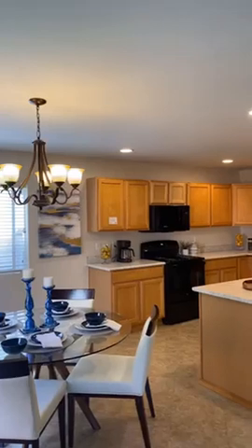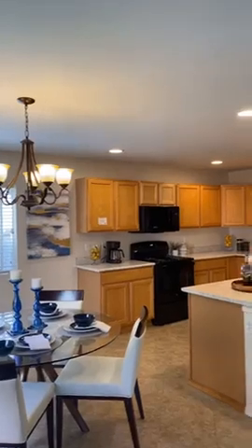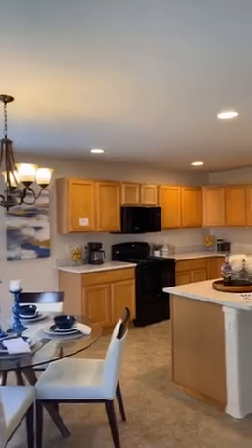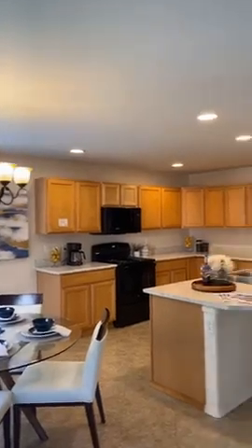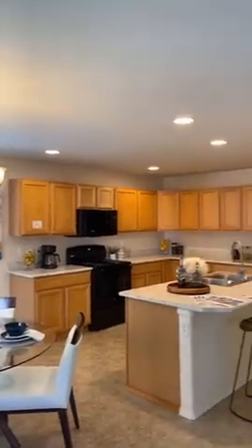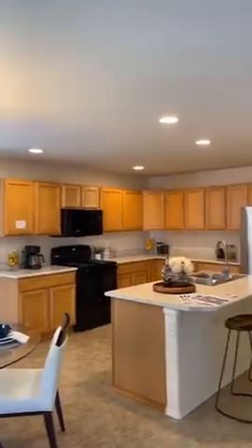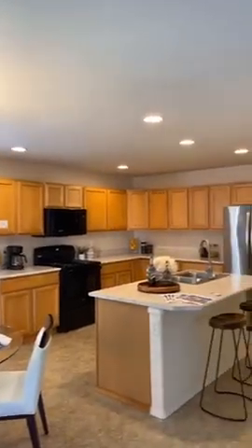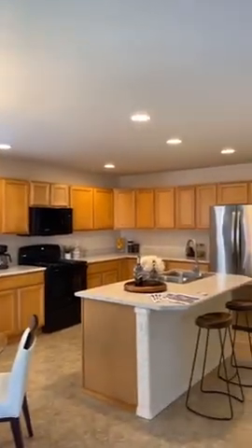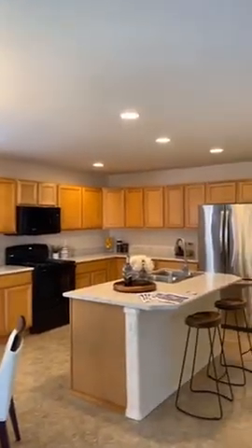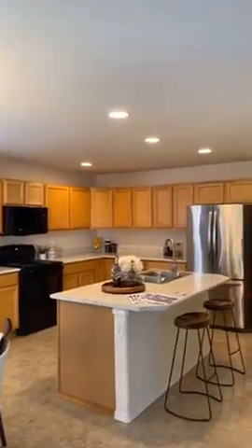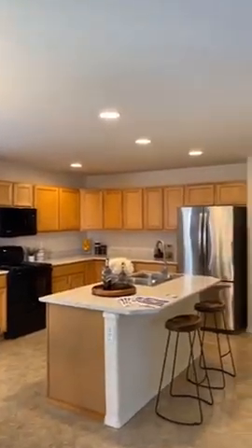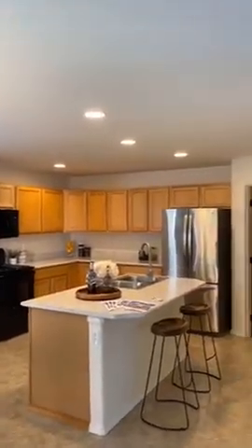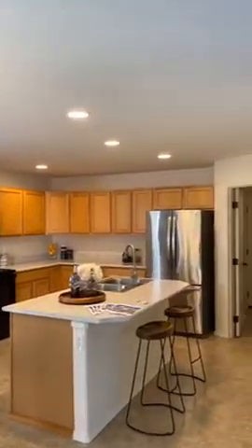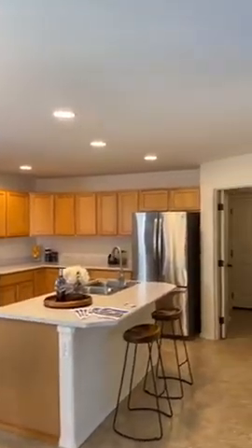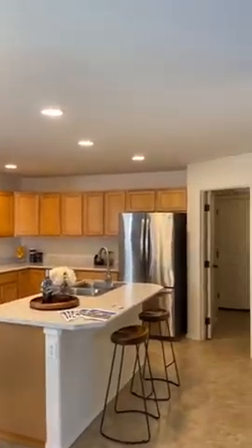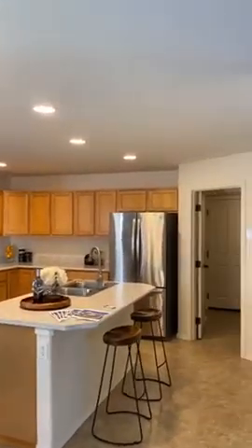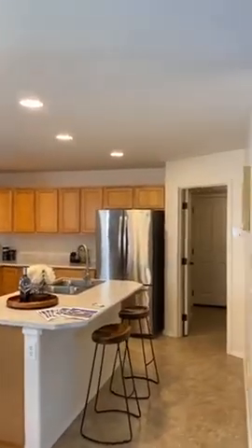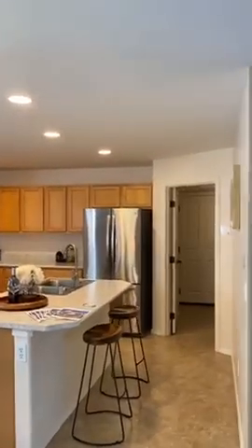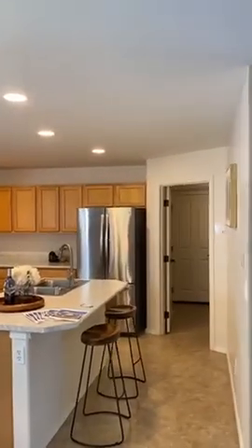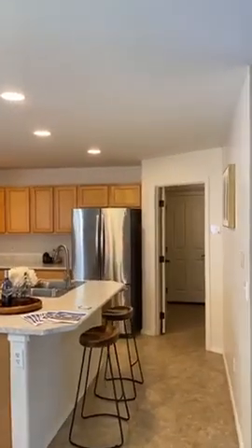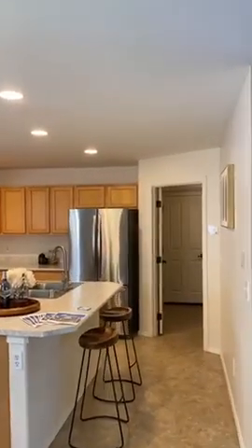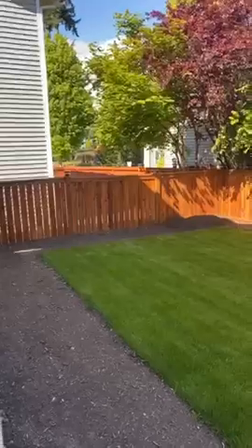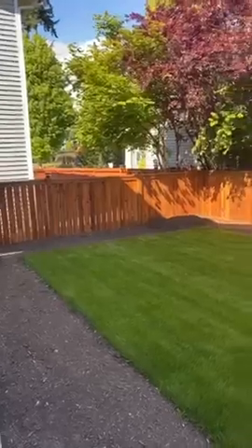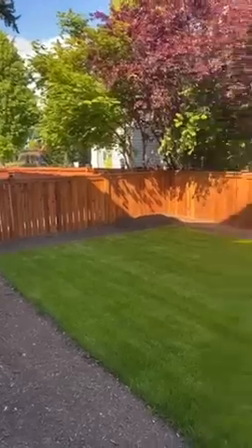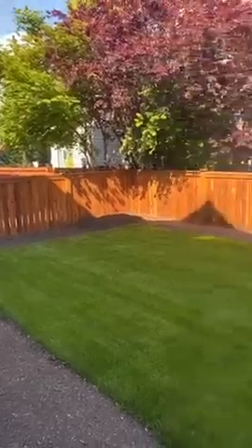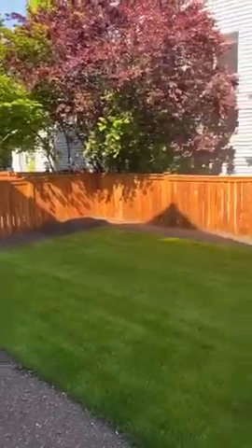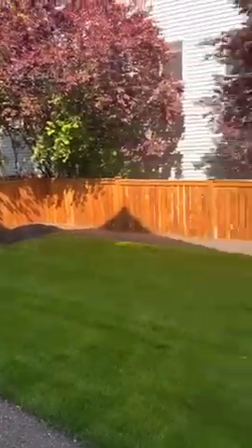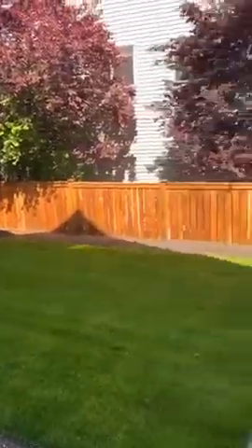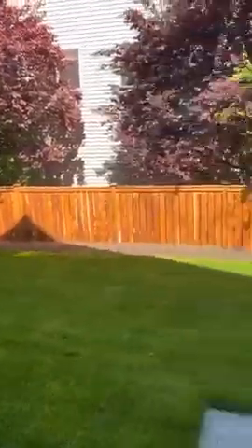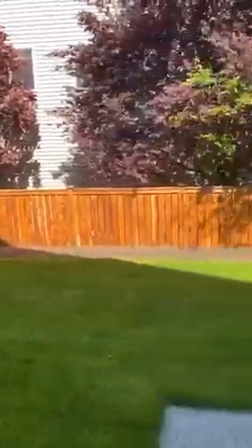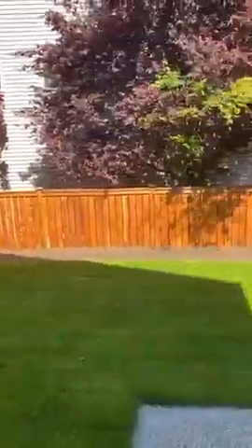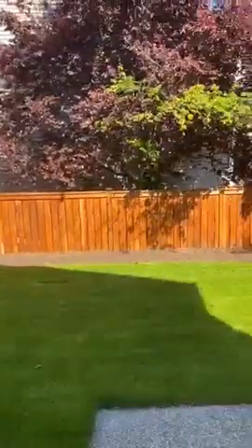2,500 square feet, and it does have a two-car garage and a fully fenced backyard.